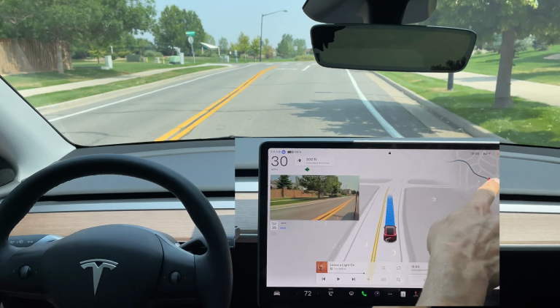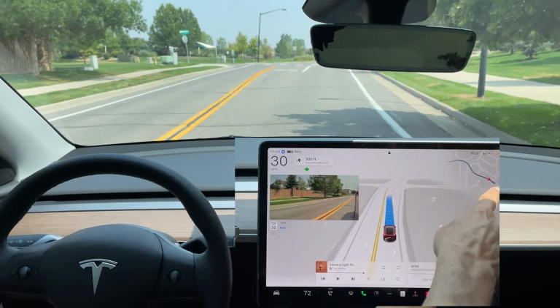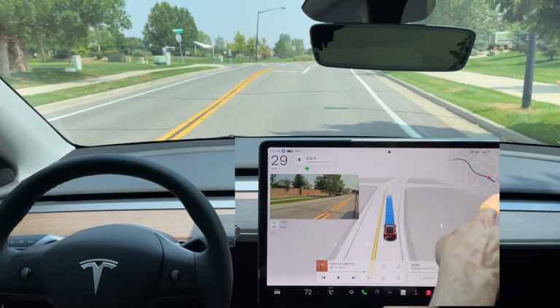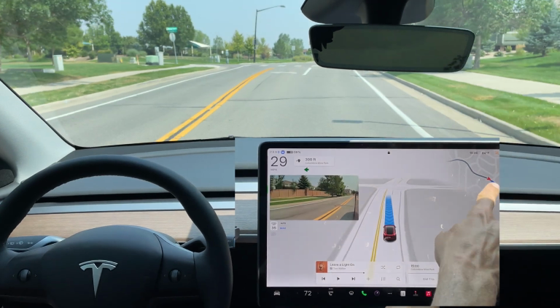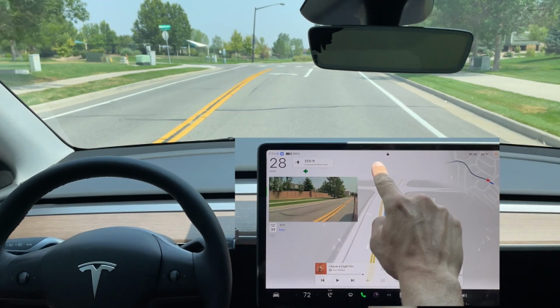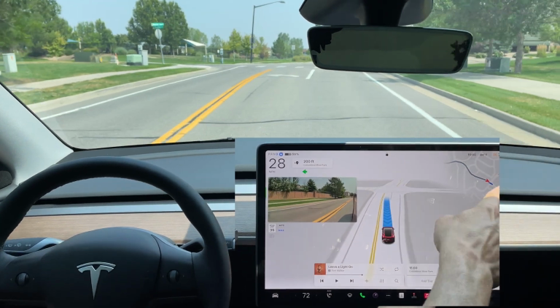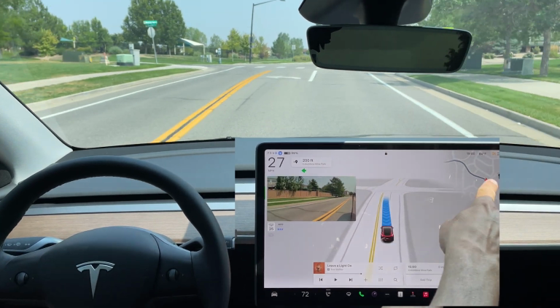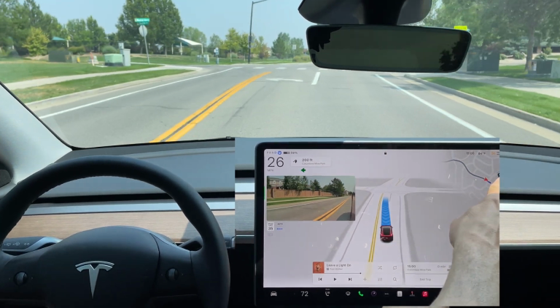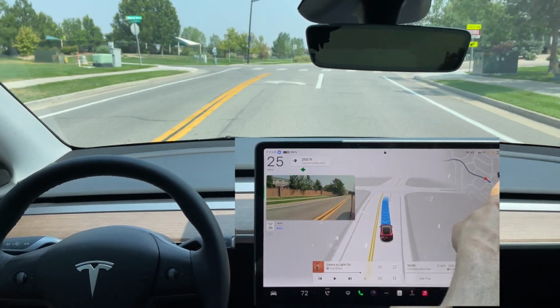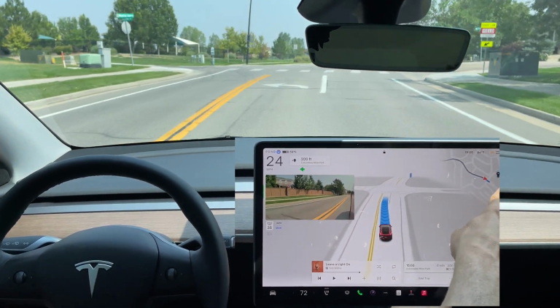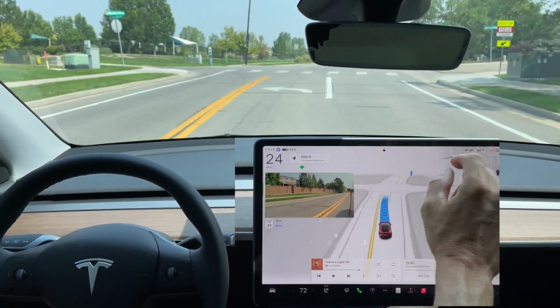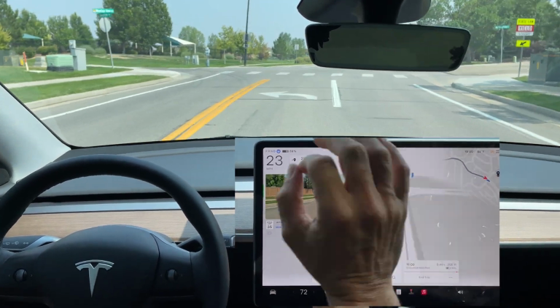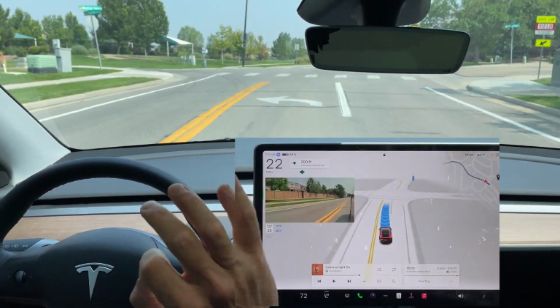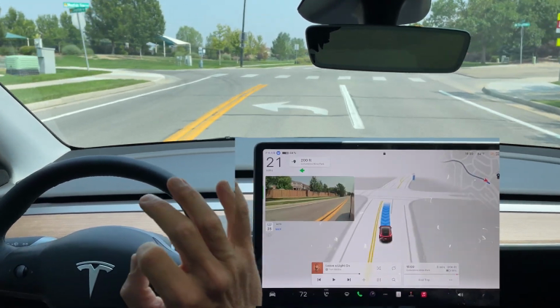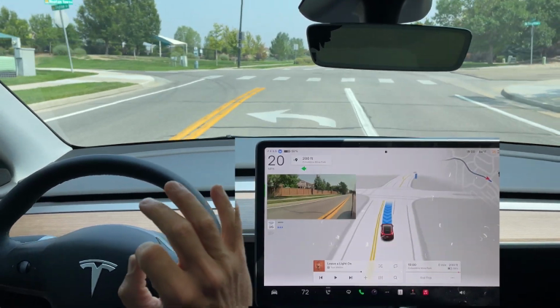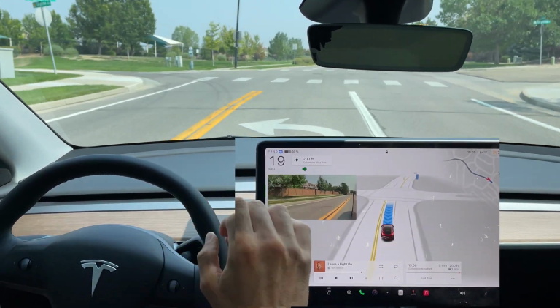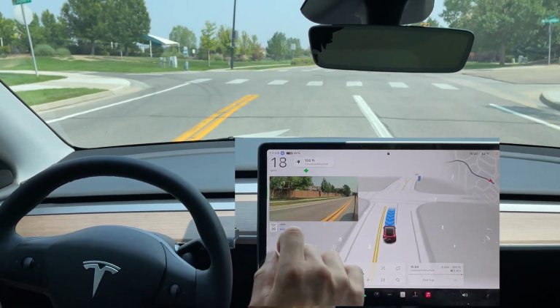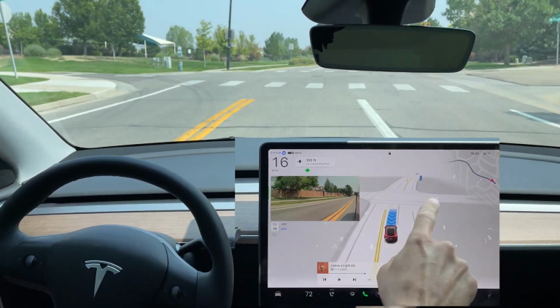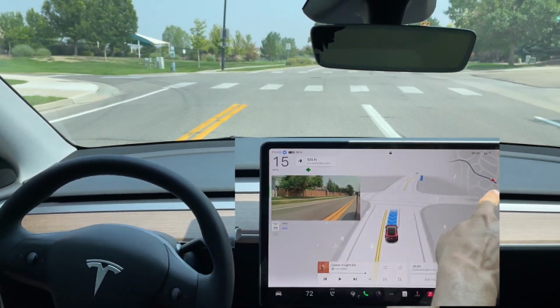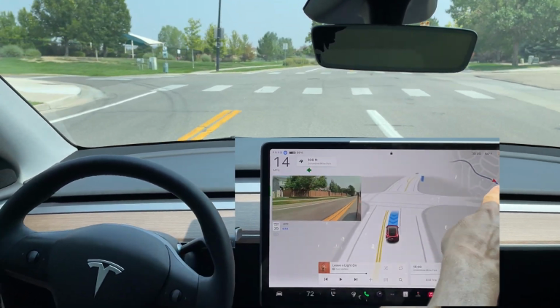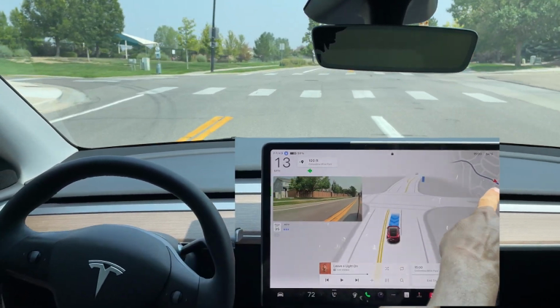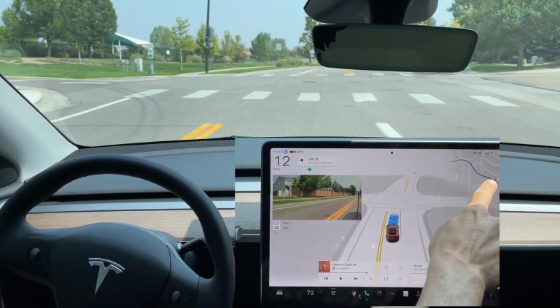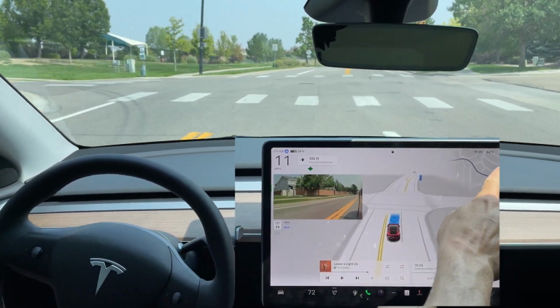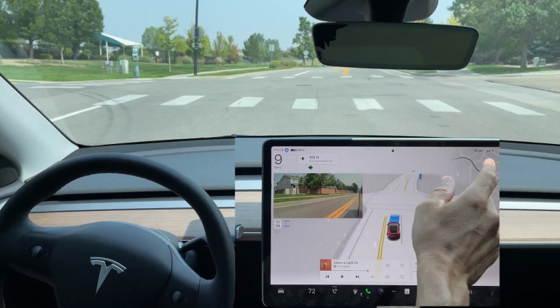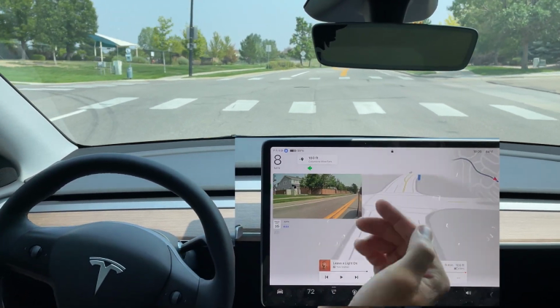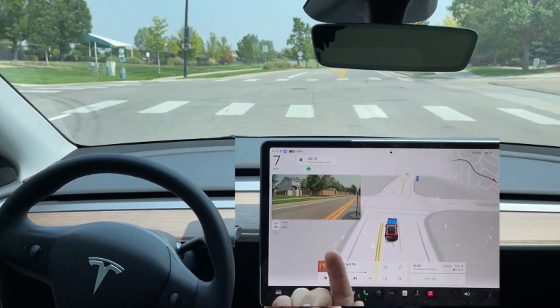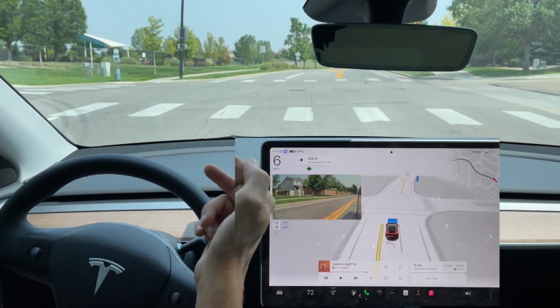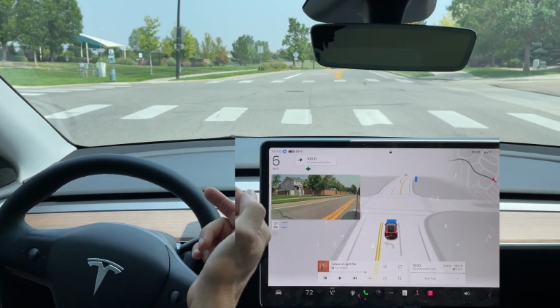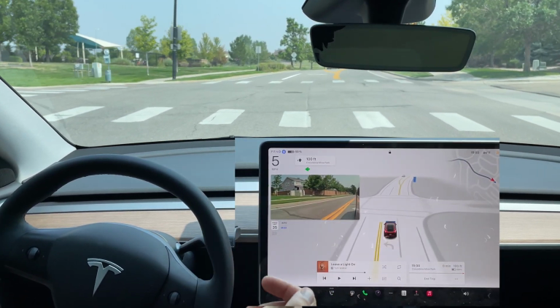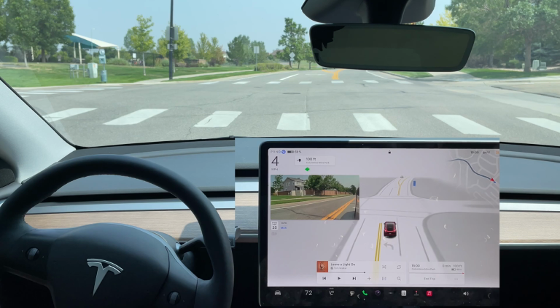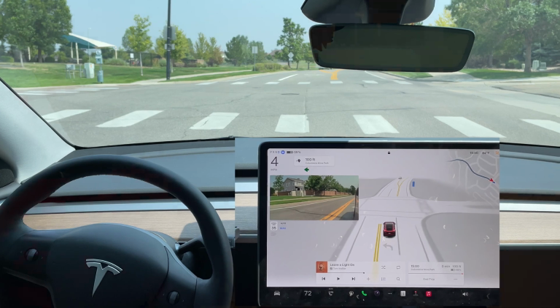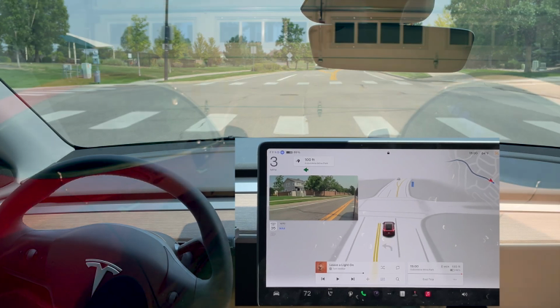You can see that we're going into the left lane, which is really smart by the FSD Beta because the navigation is not taking us that way.